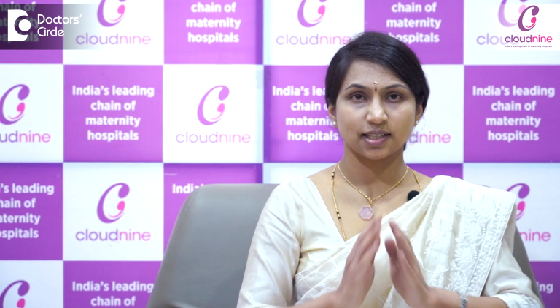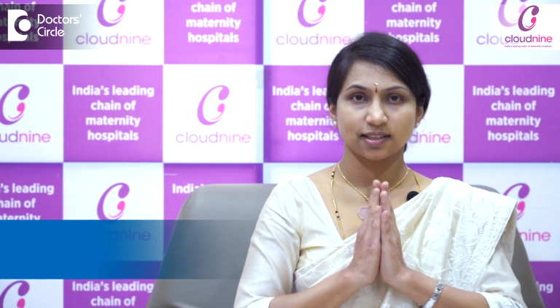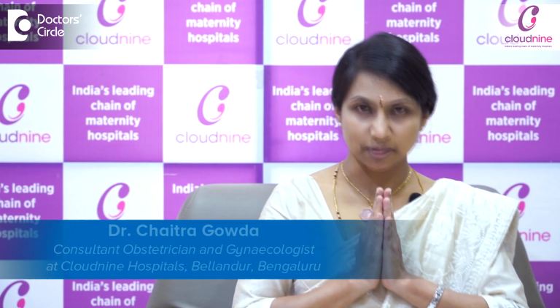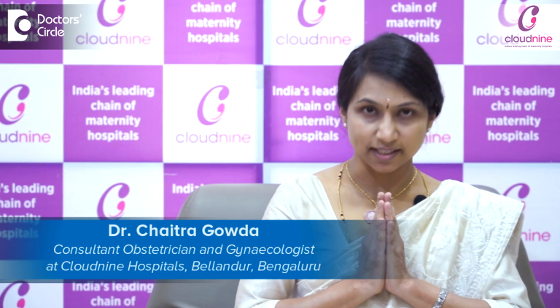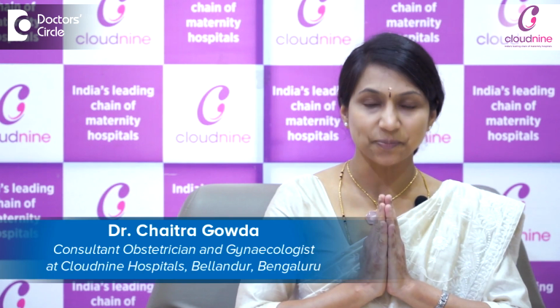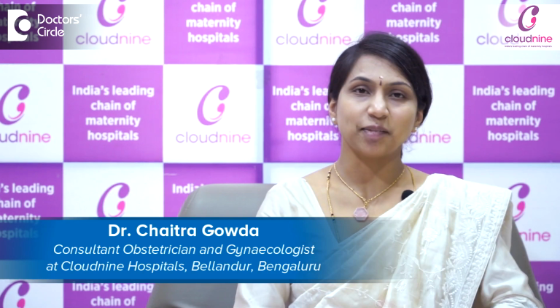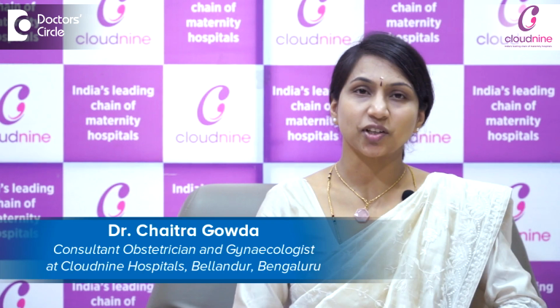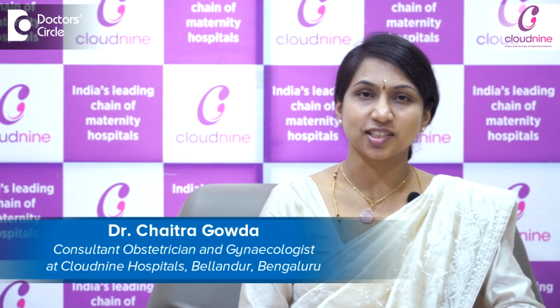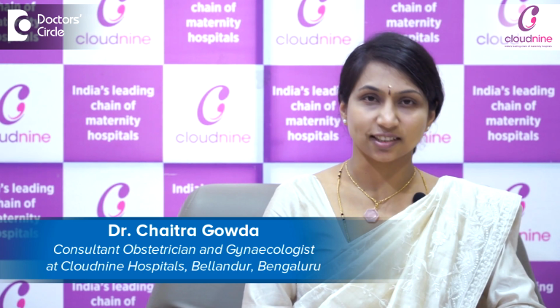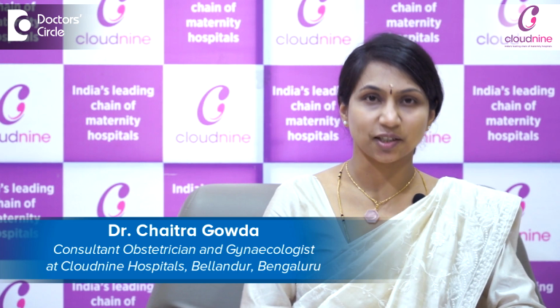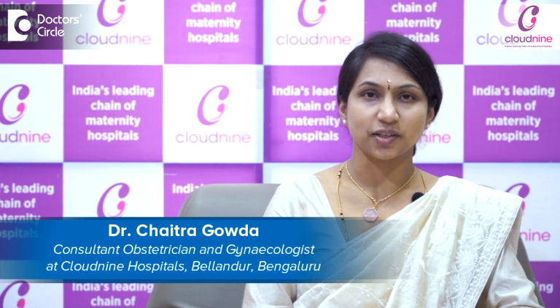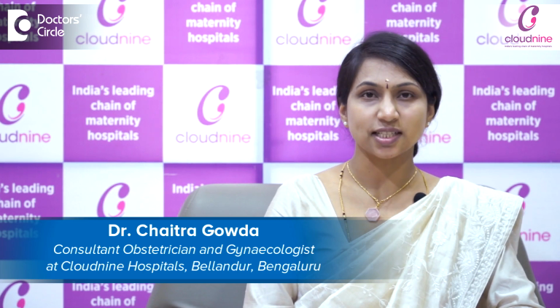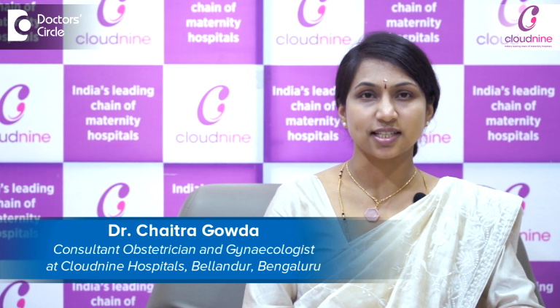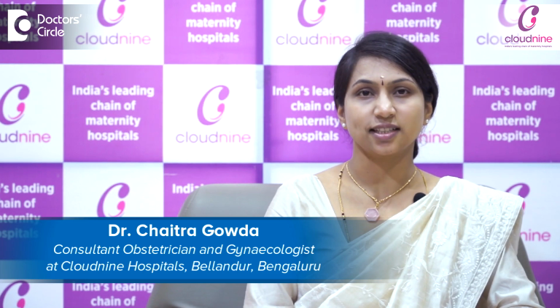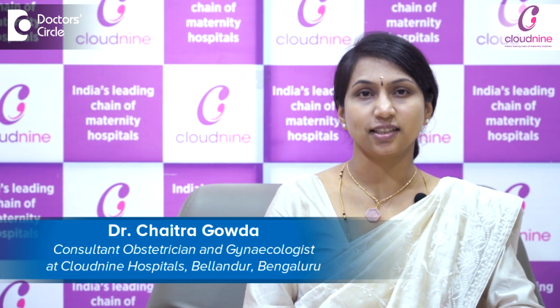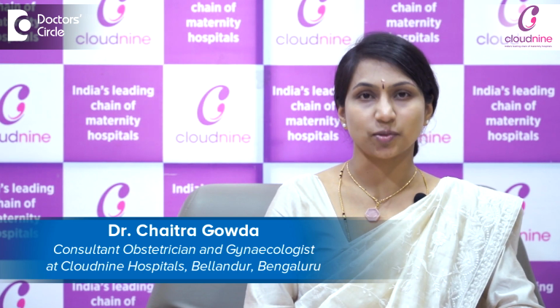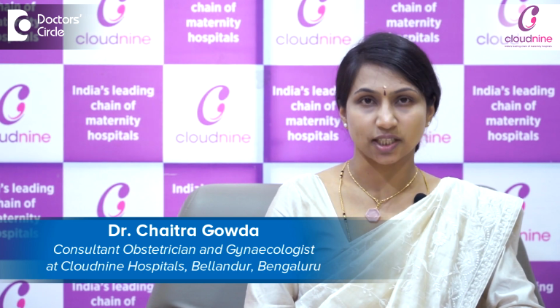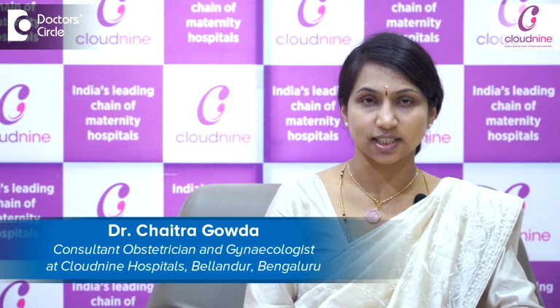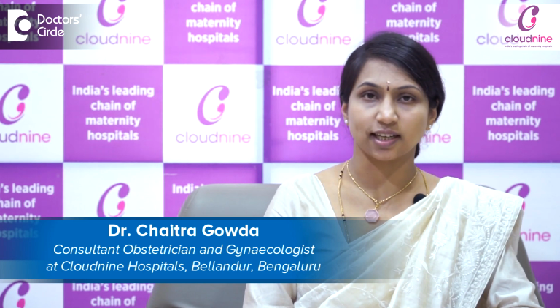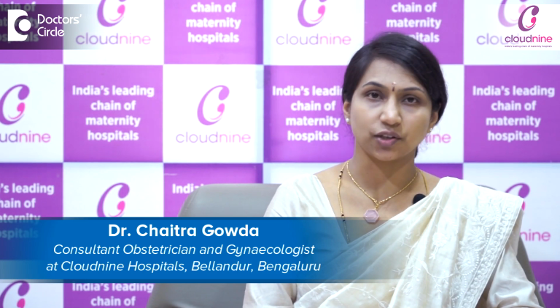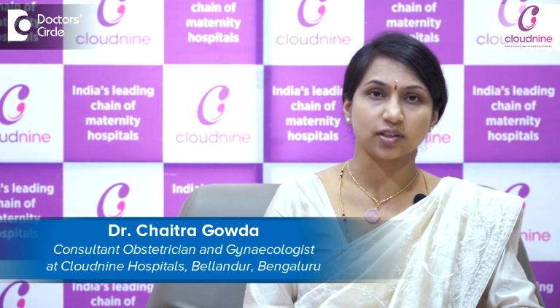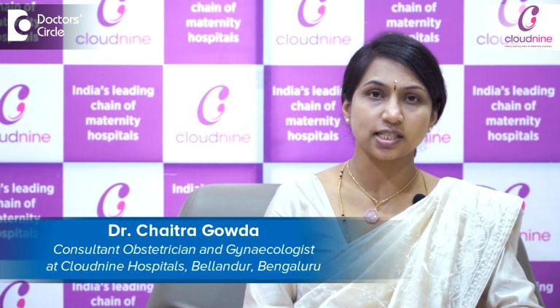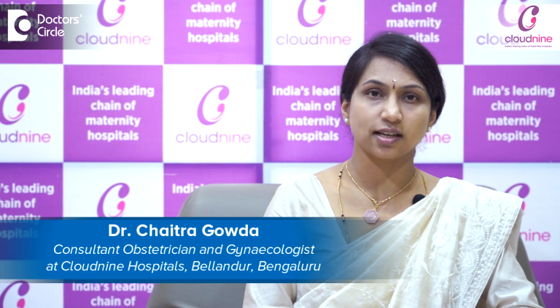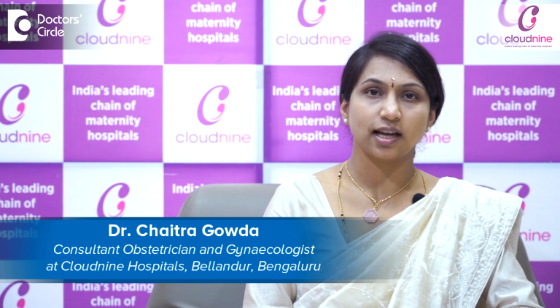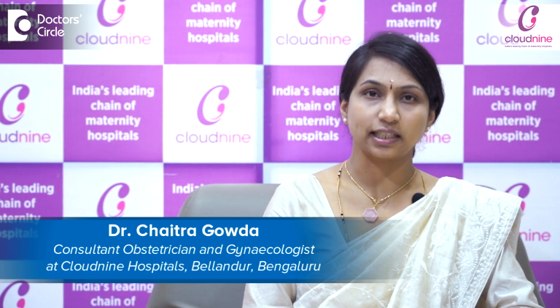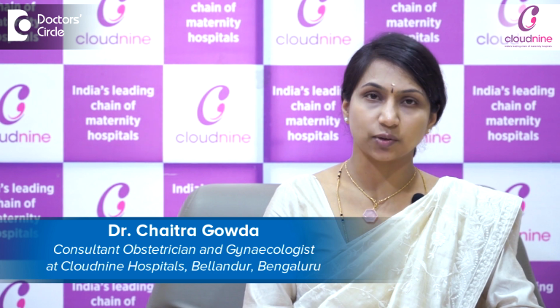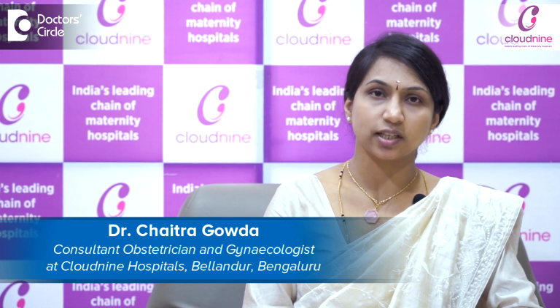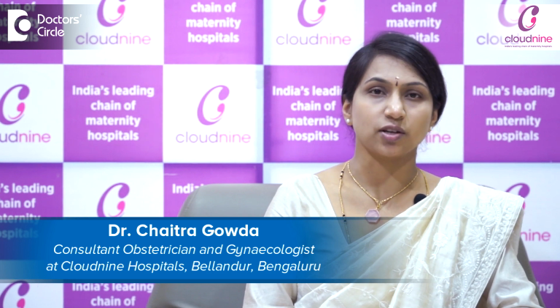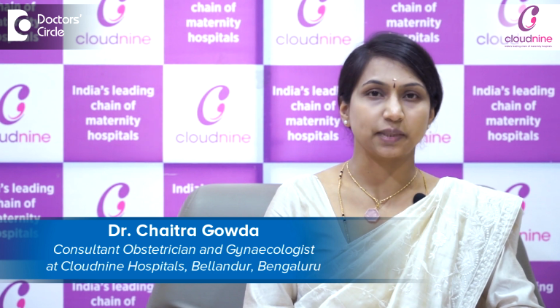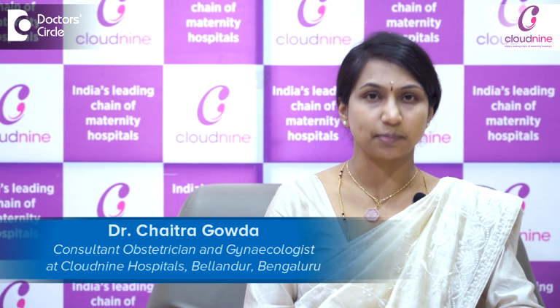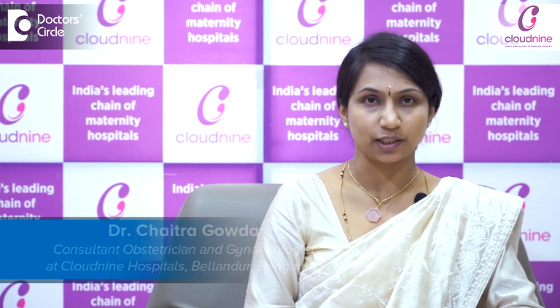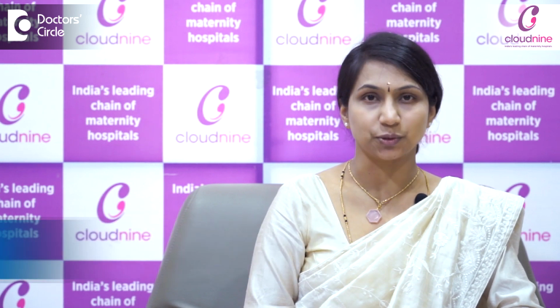Namaste, I am Dr. Chaitra Gowda, Consultant Obstetrician Gynecologist at Cloud9 Hospital, Bellandur.